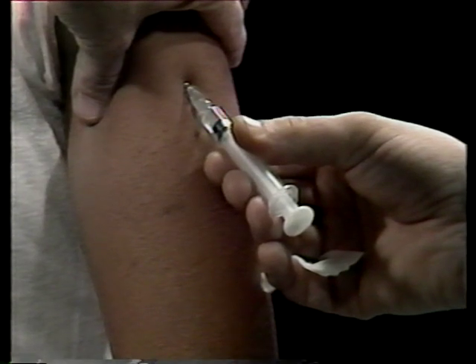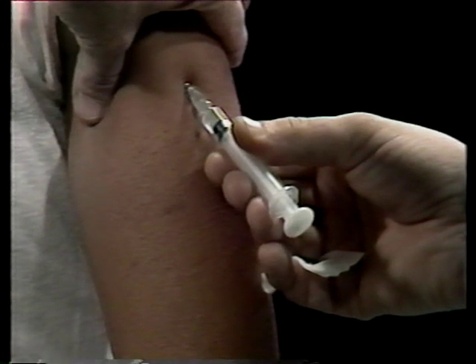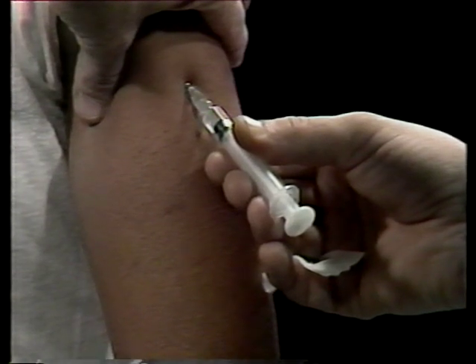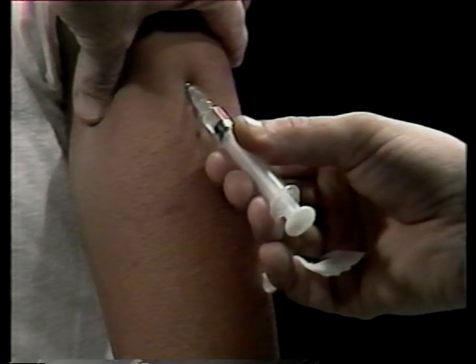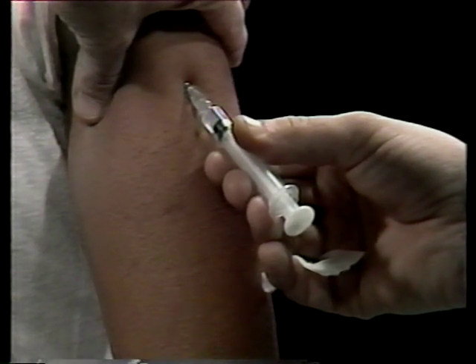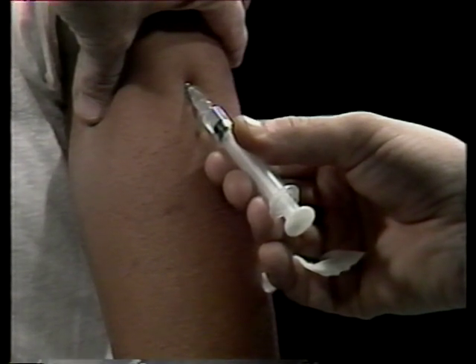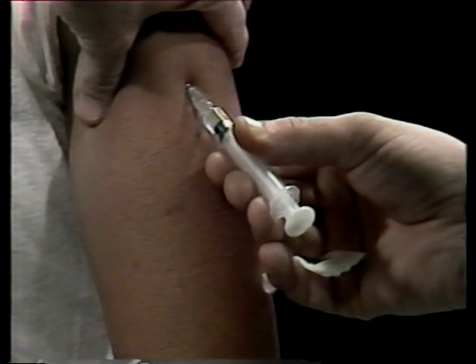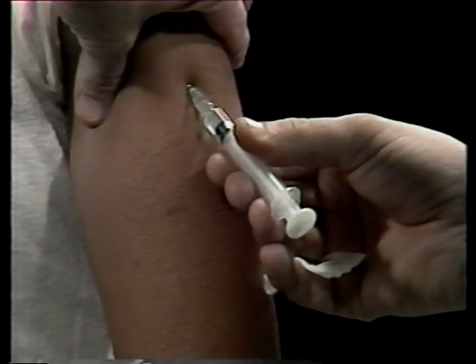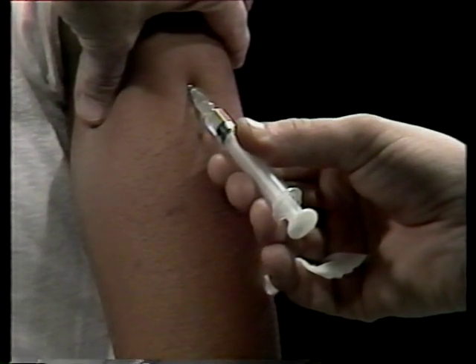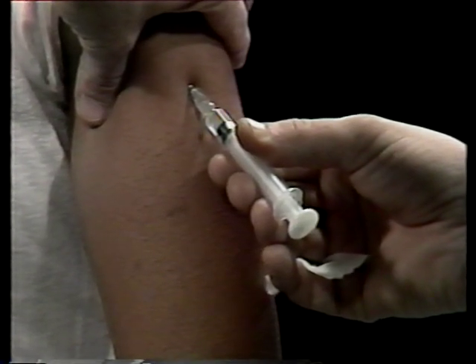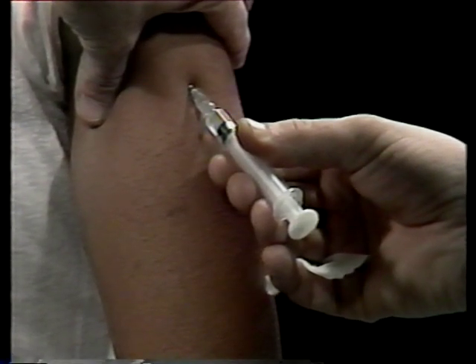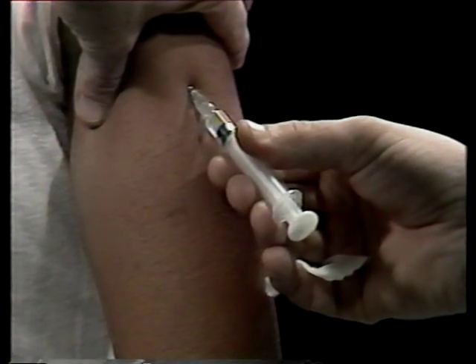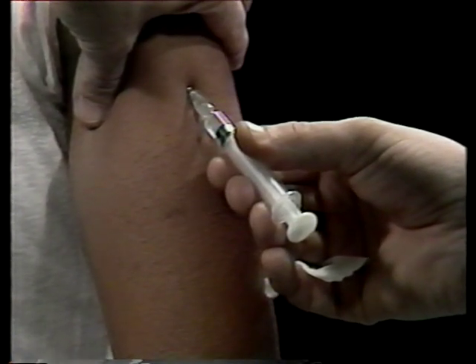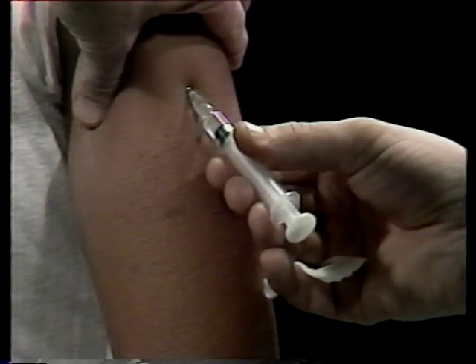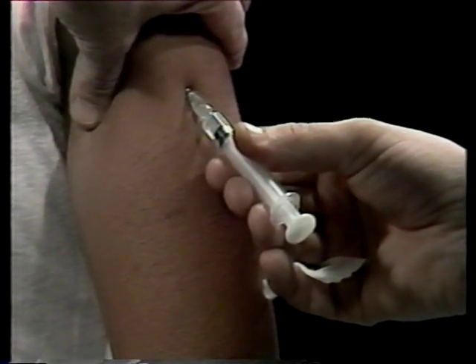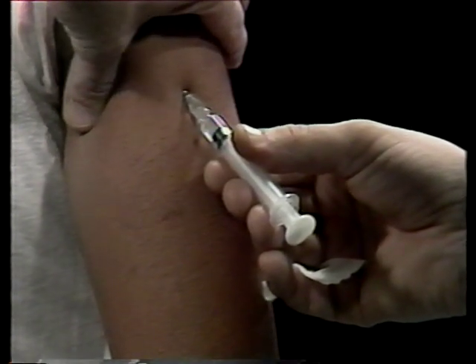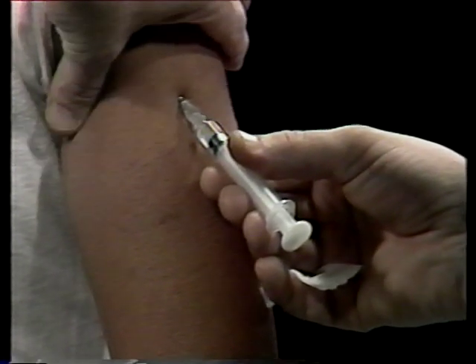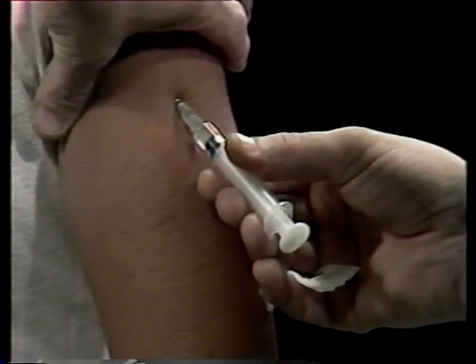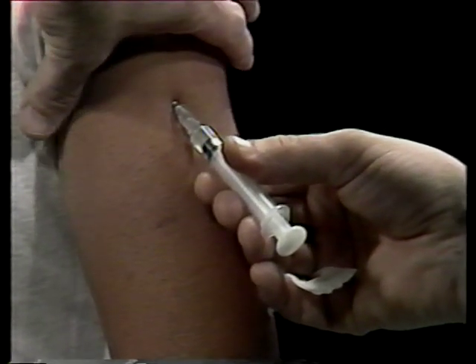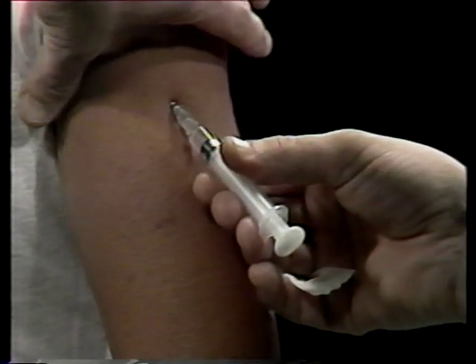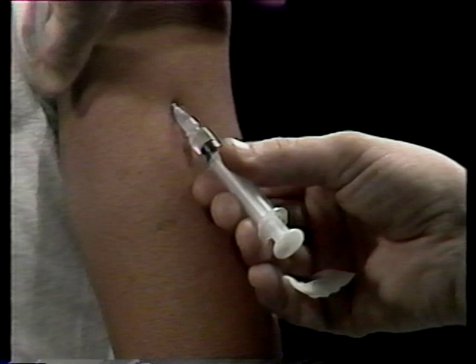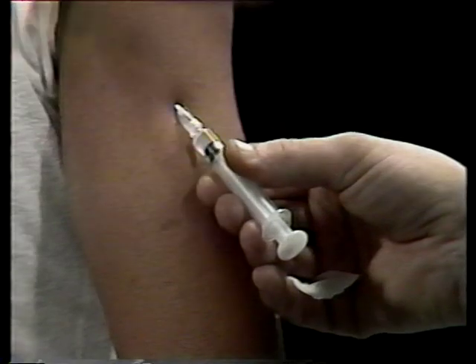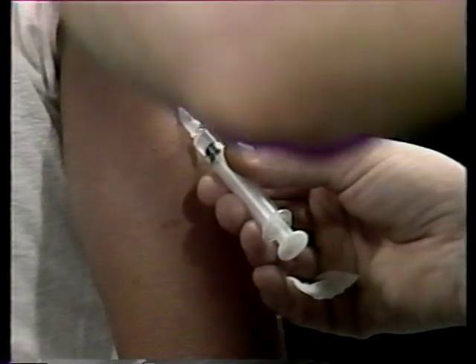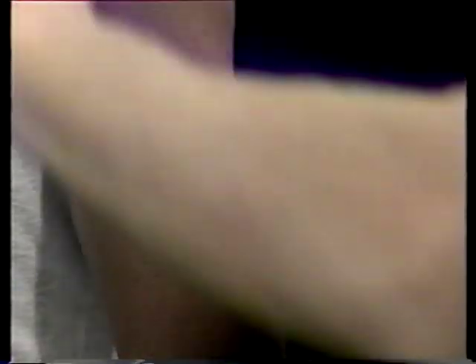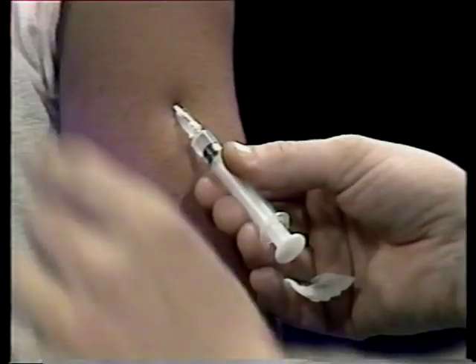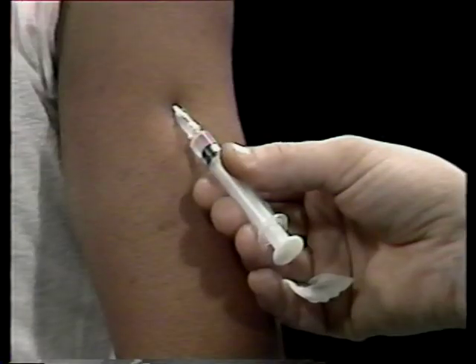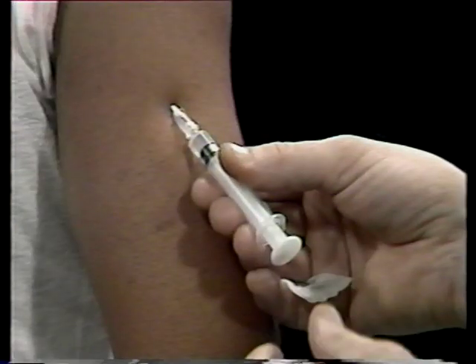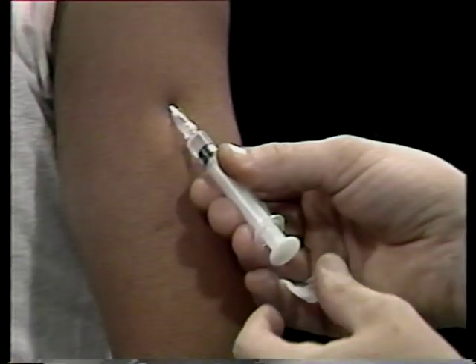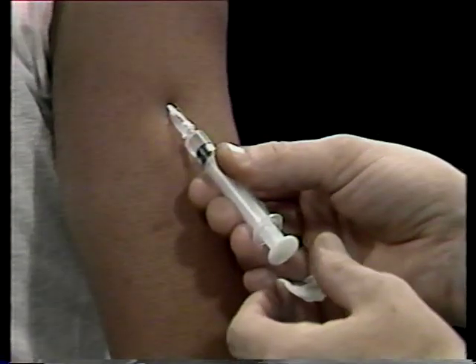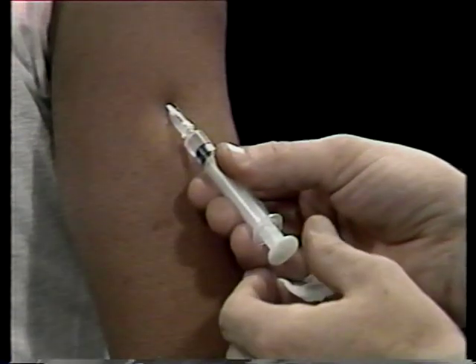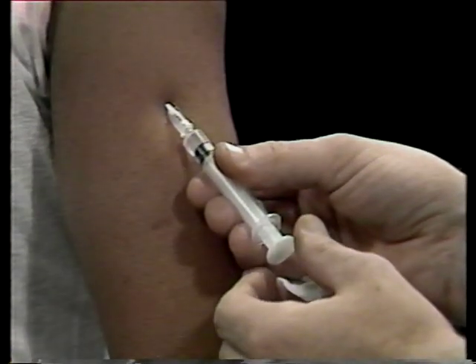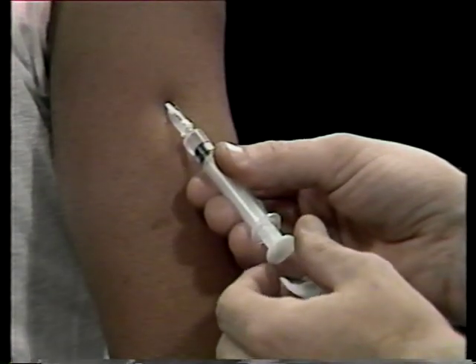Straight in is 90 degrees; 45 degrees is halfway. Insert the needle at this 45-degree angle into the skin with a firm, quick forward thrust. When the needle has penetrated the skin, you can release your pinch and move your free hand to the plunger of the syringe.